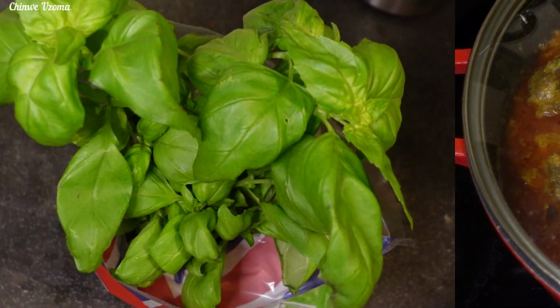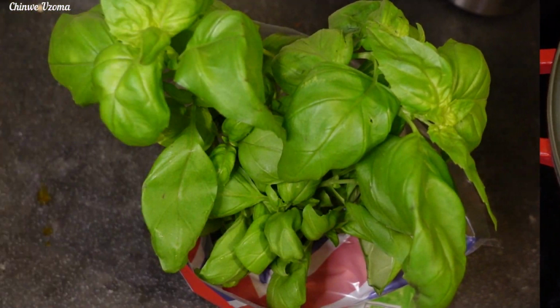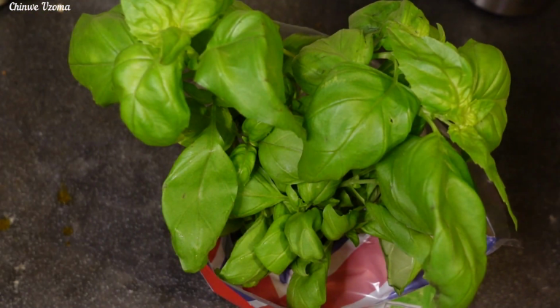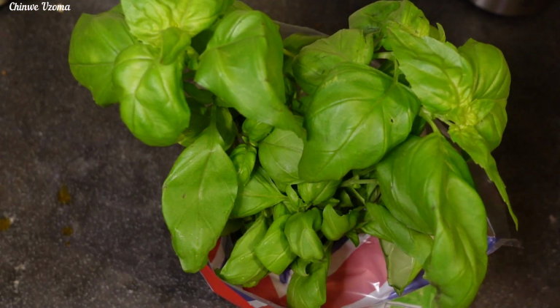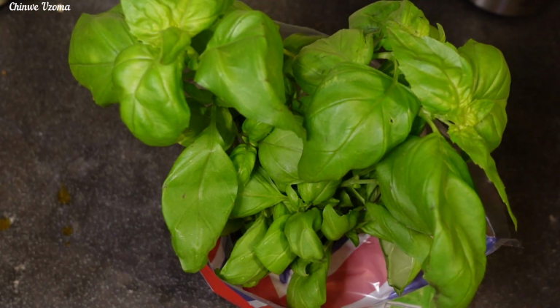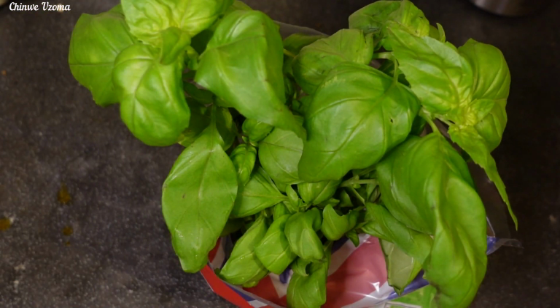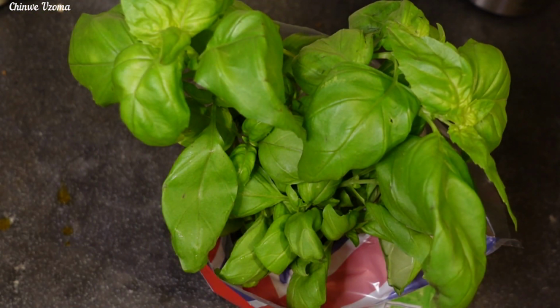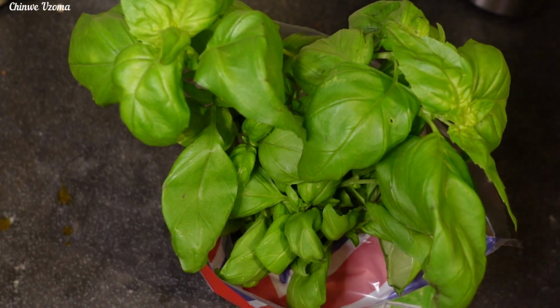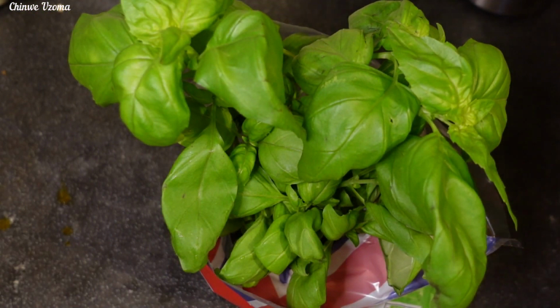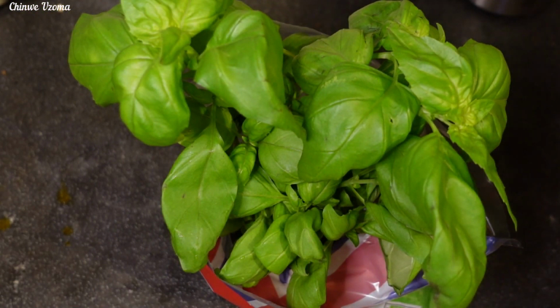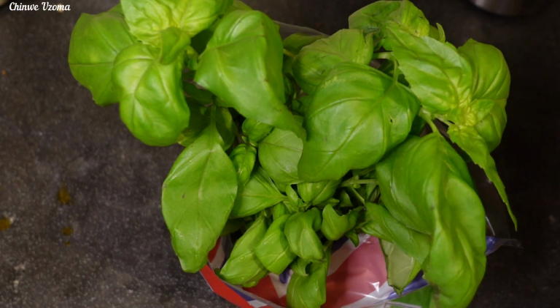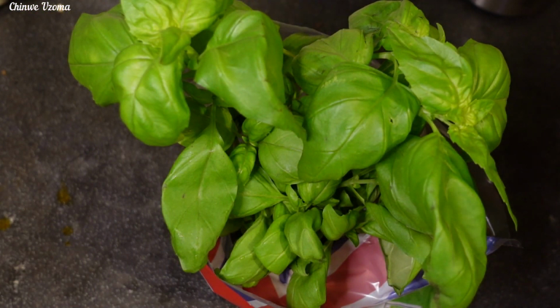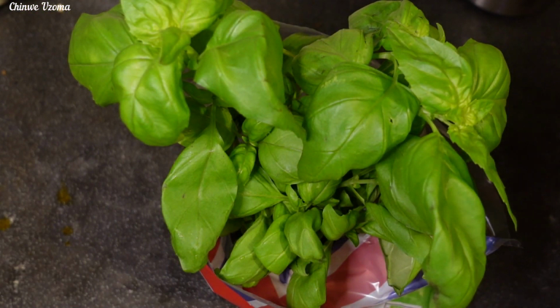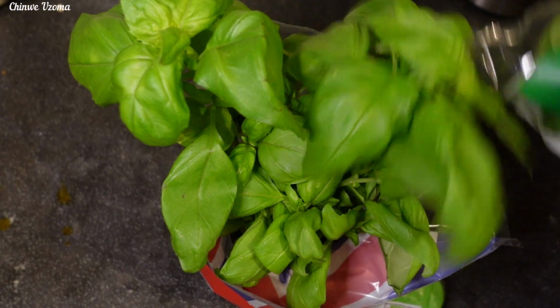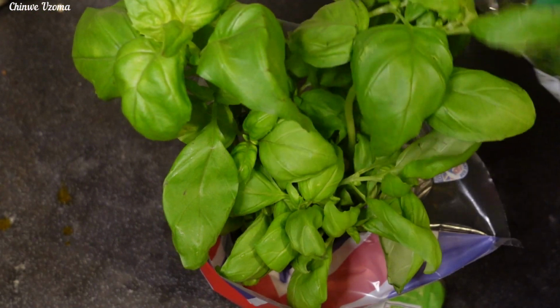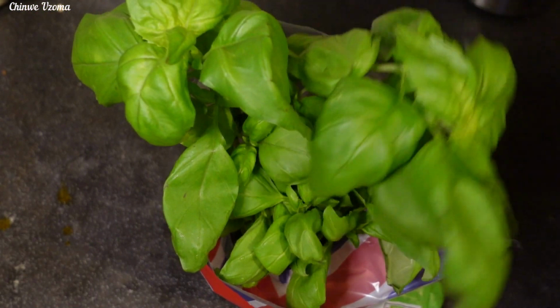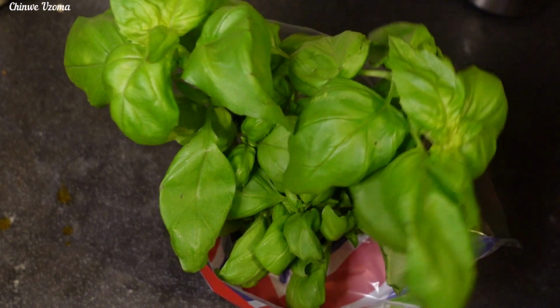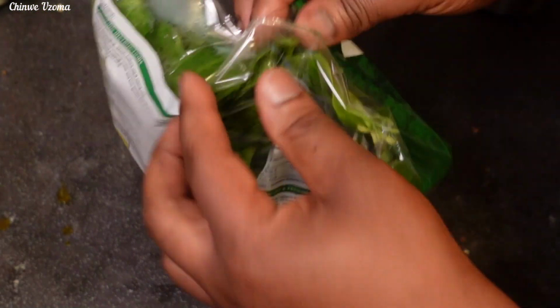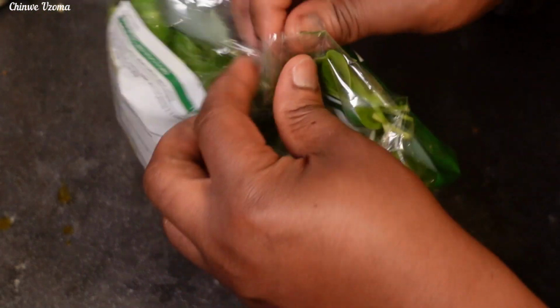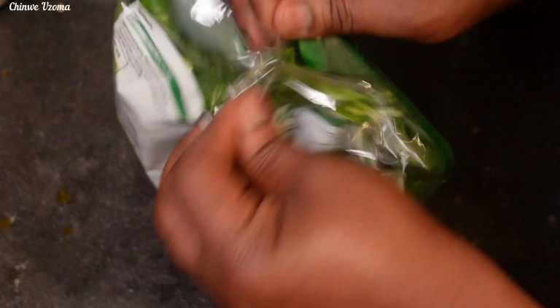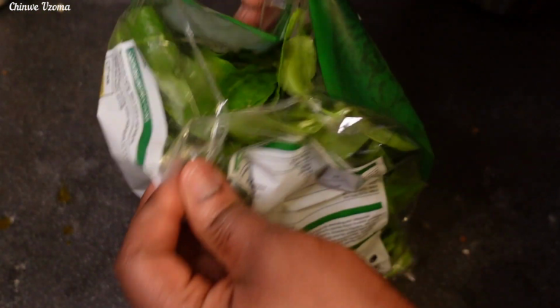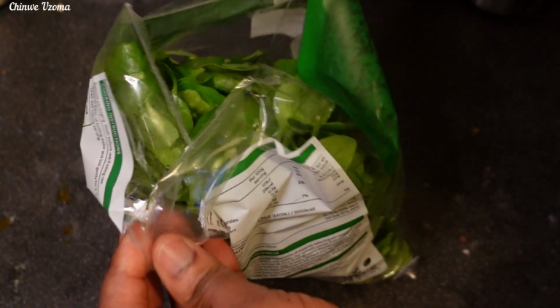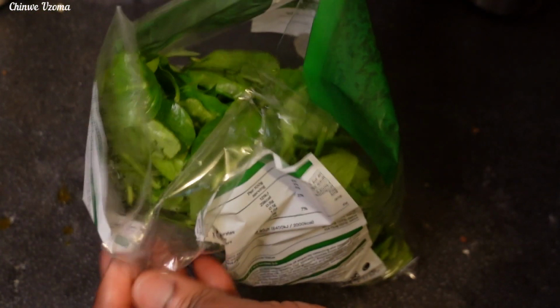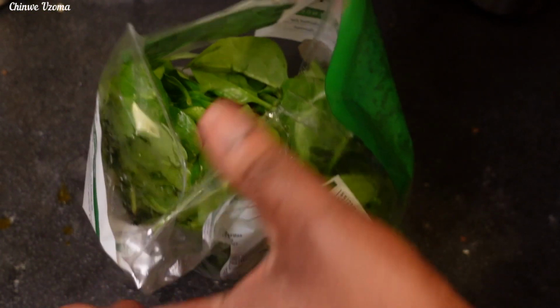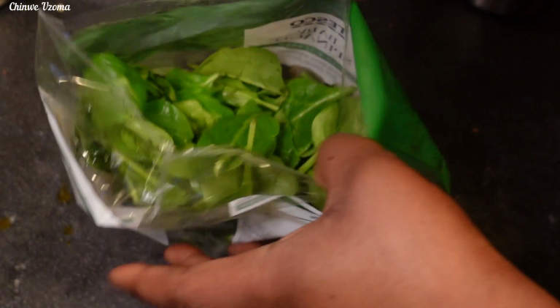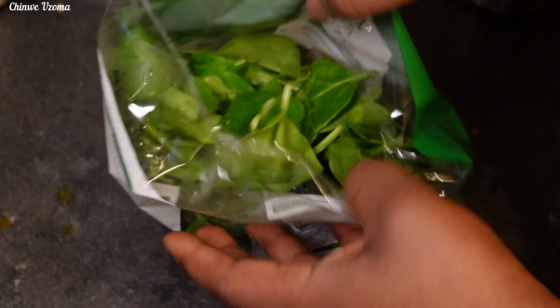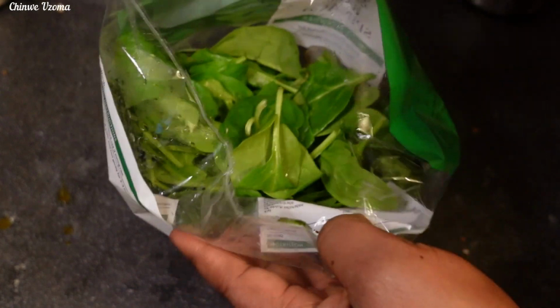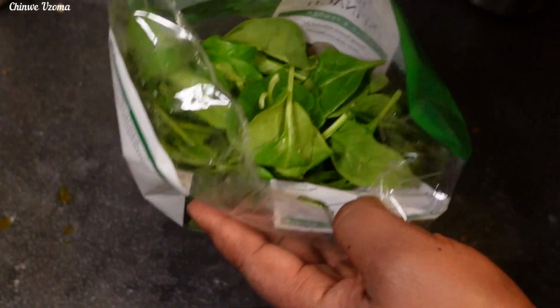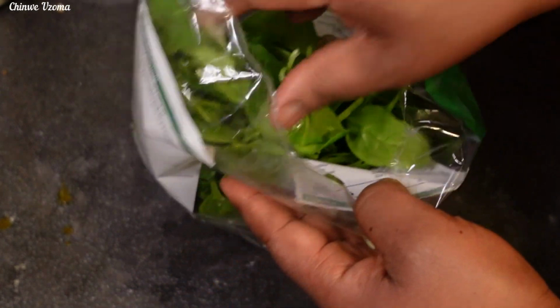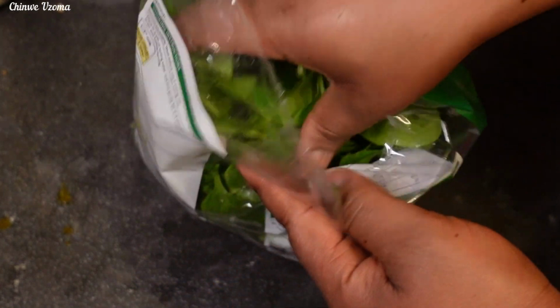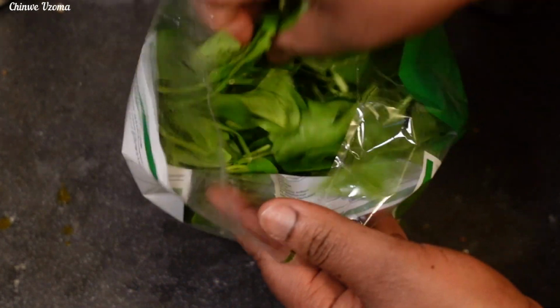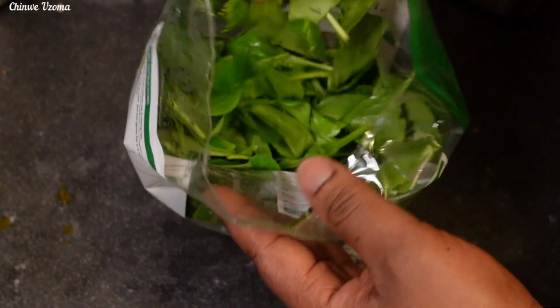I will be using curry leaves and fresh spinach. I will go ahead and prep them off camera.